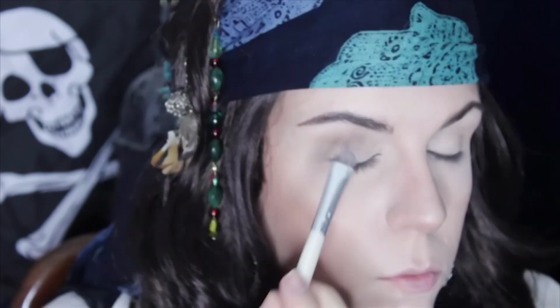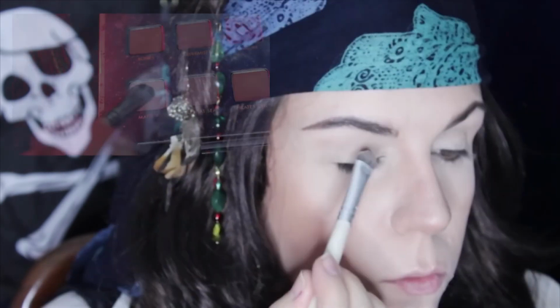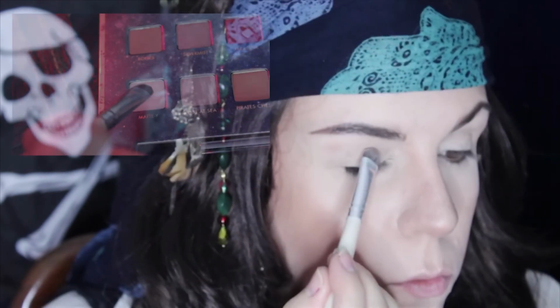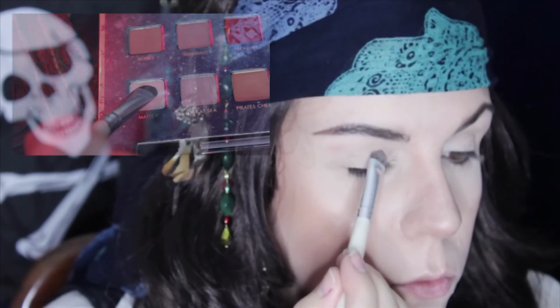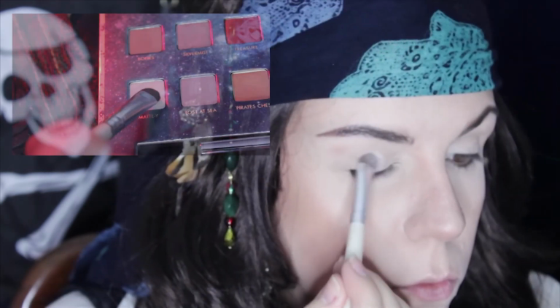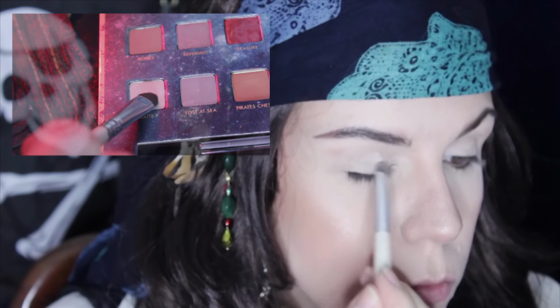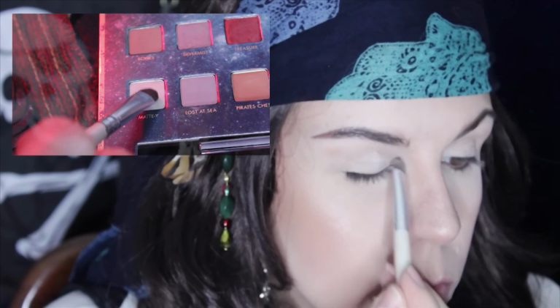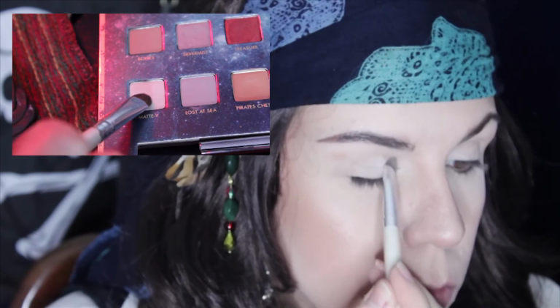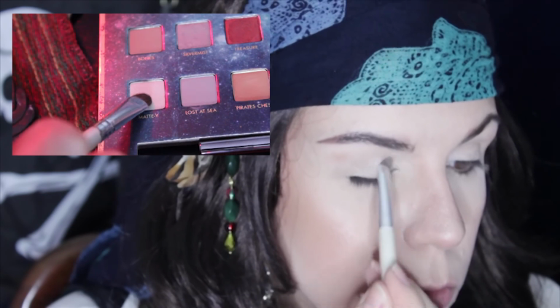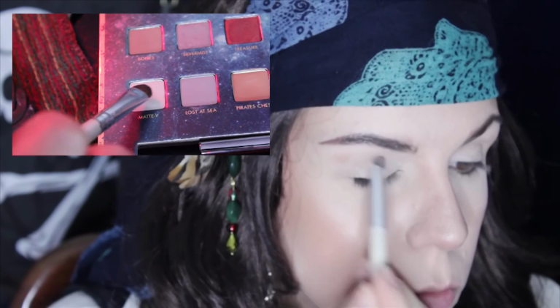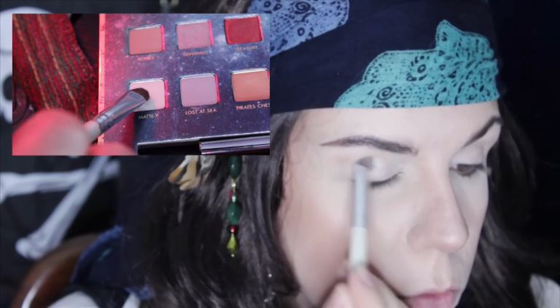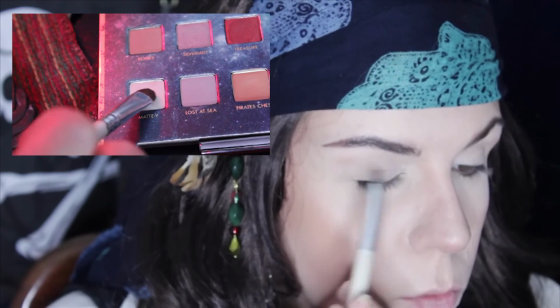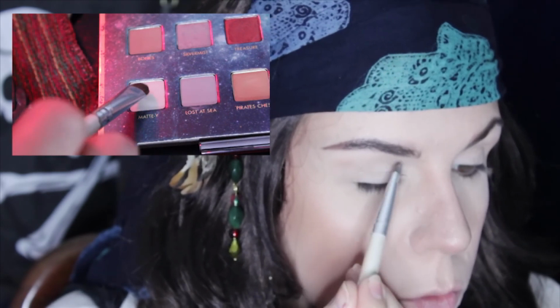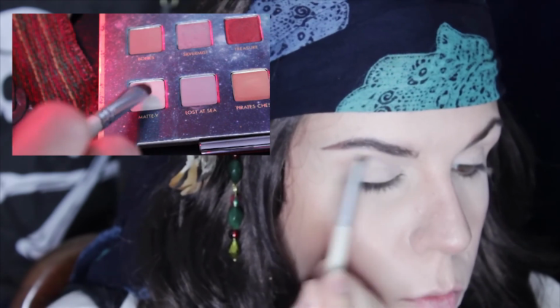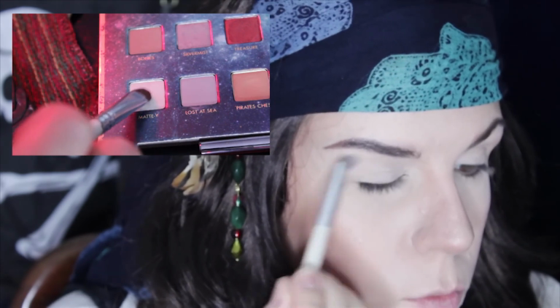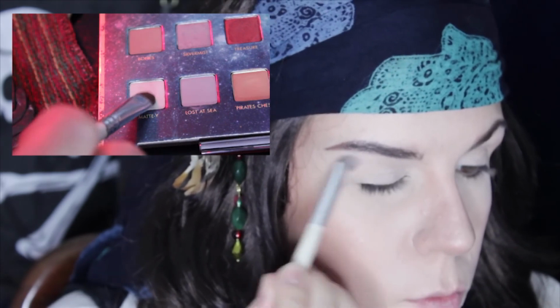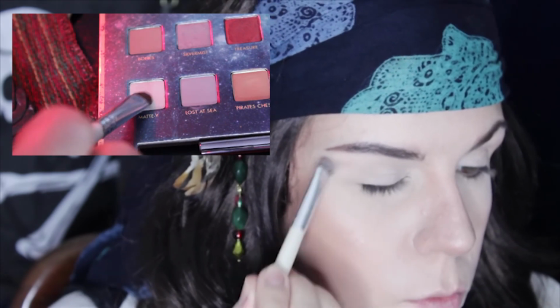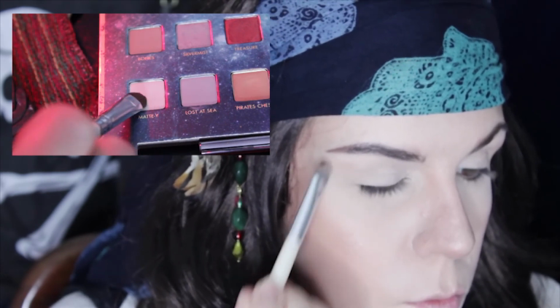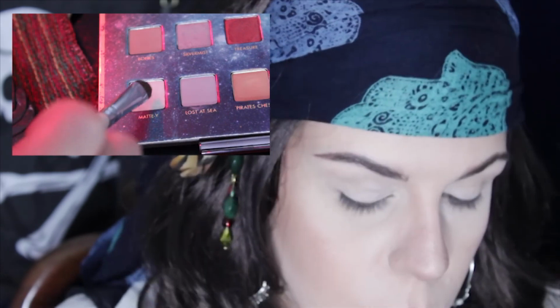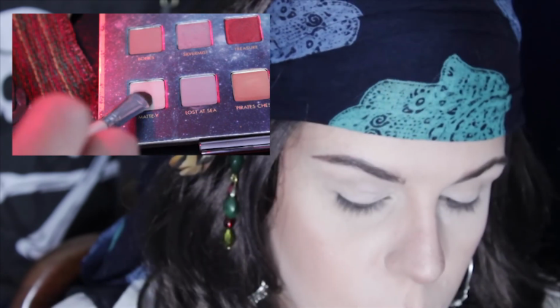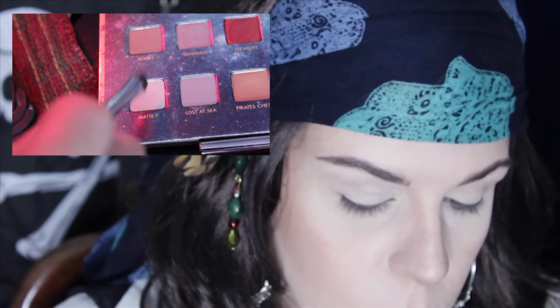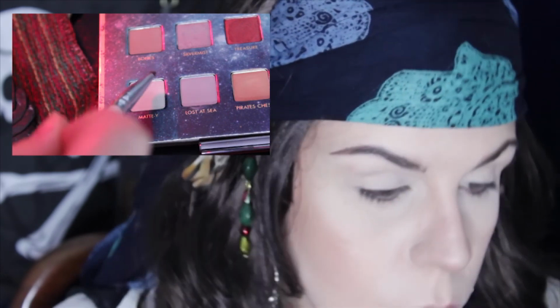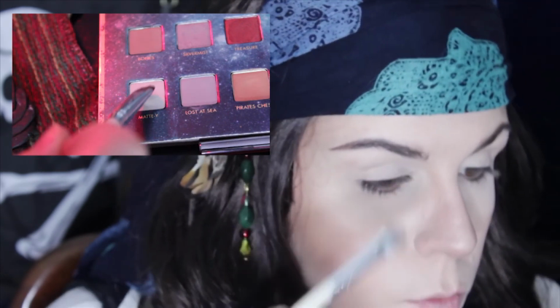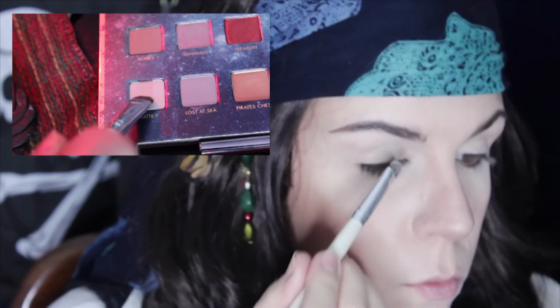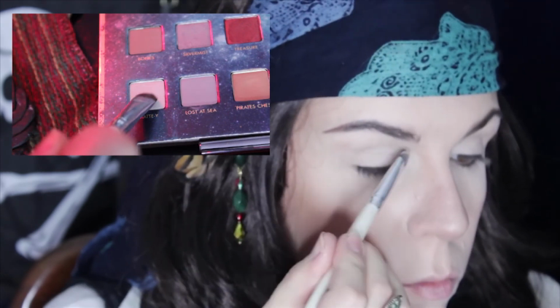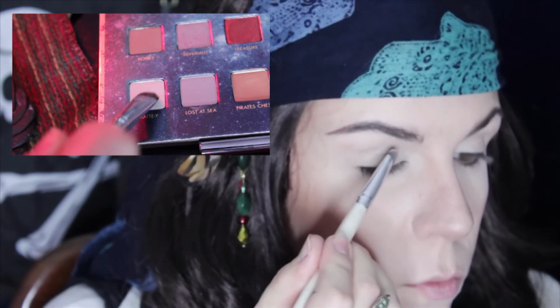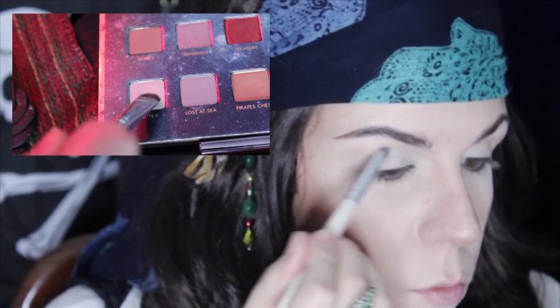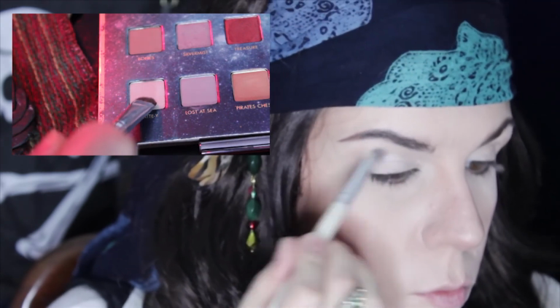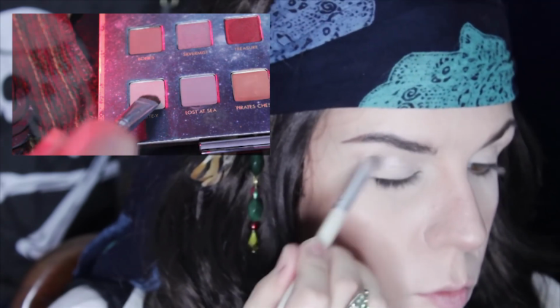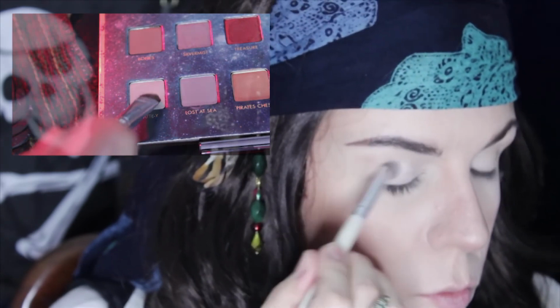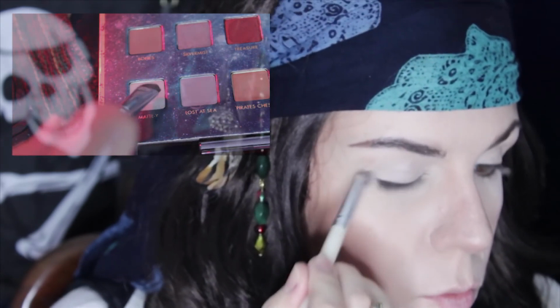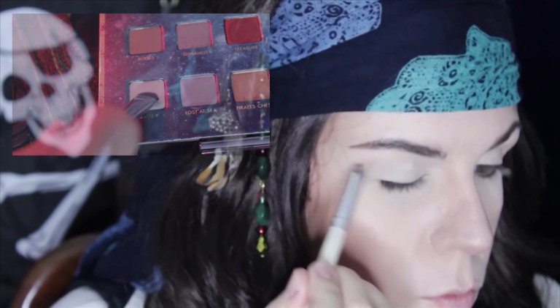To set the primer and give a good blending base, I'm taking Matey and applying it all over my lid up to my eyebrow.